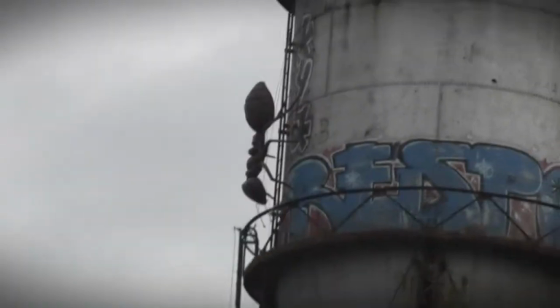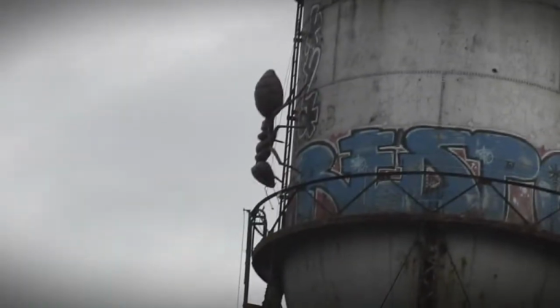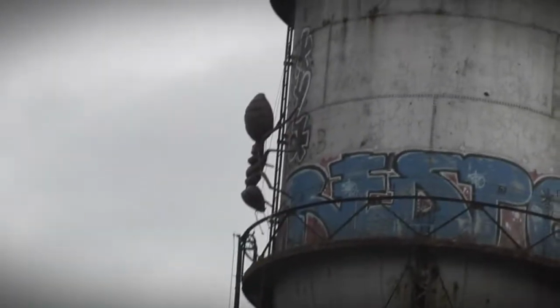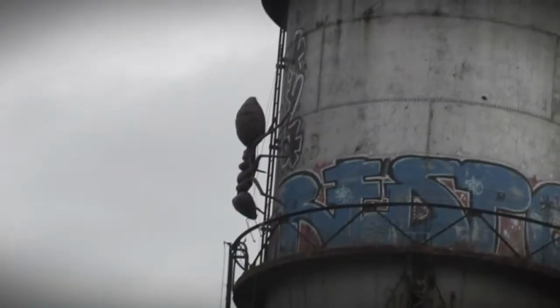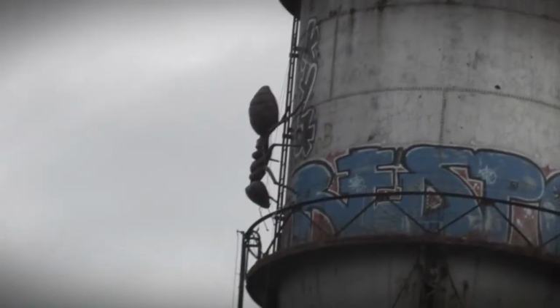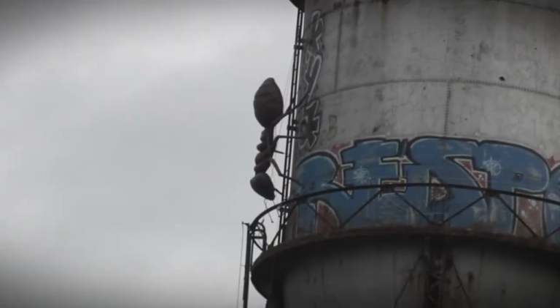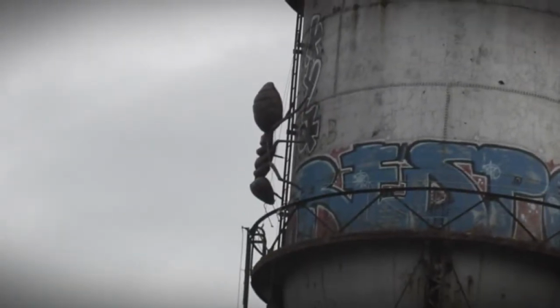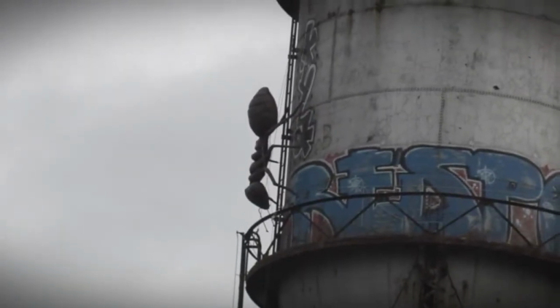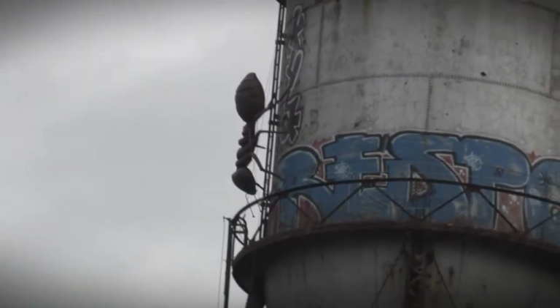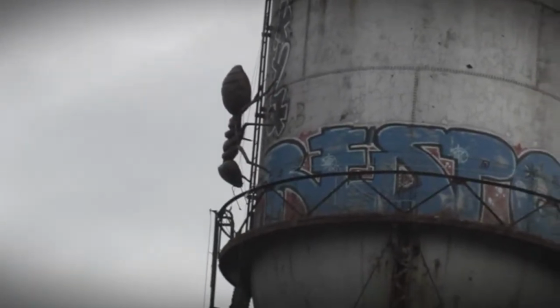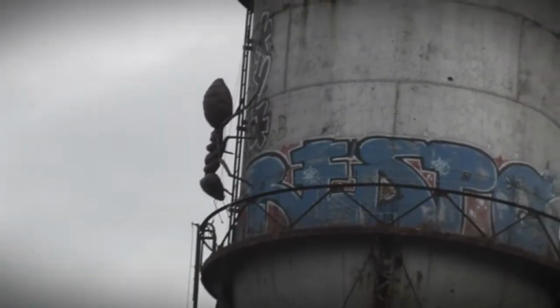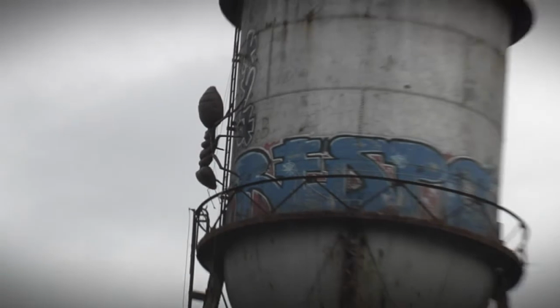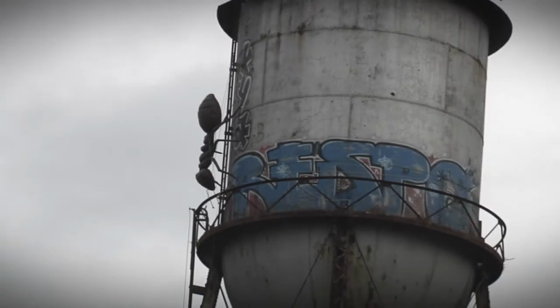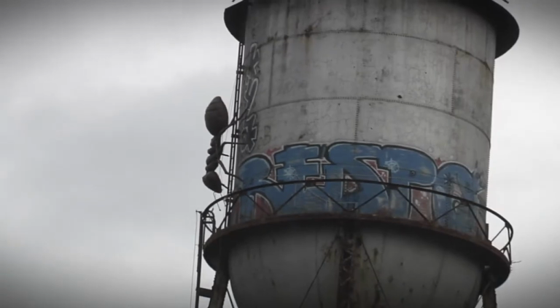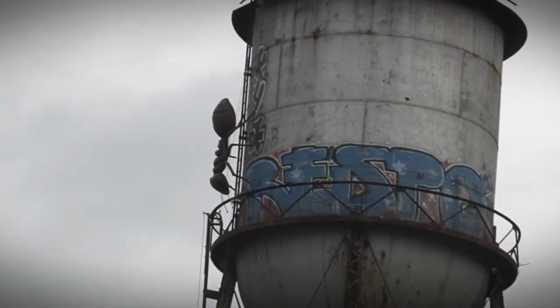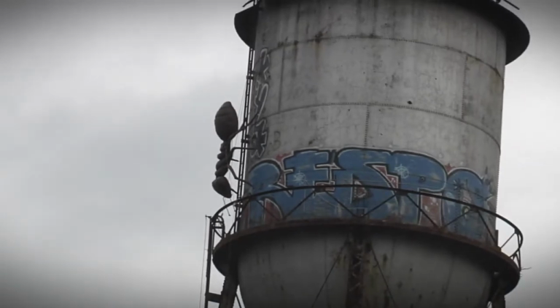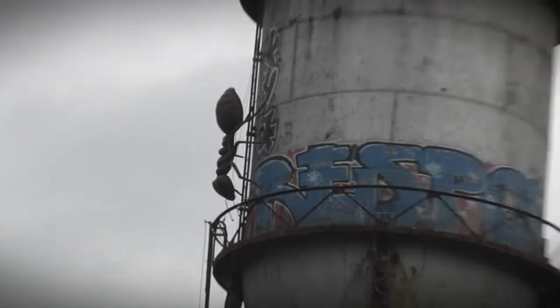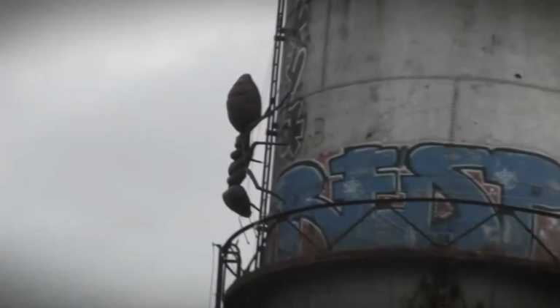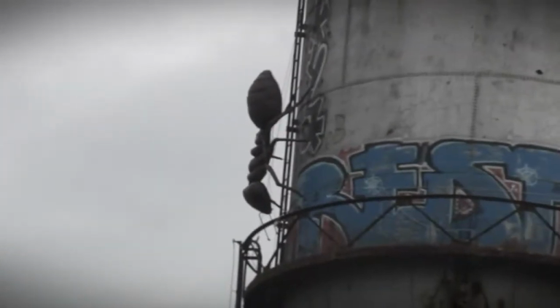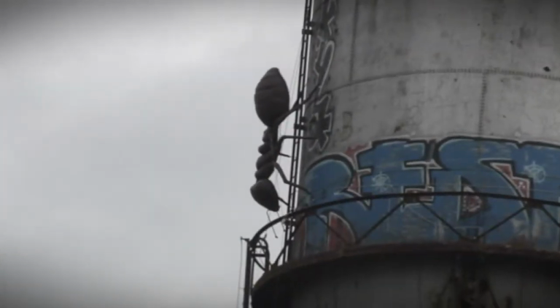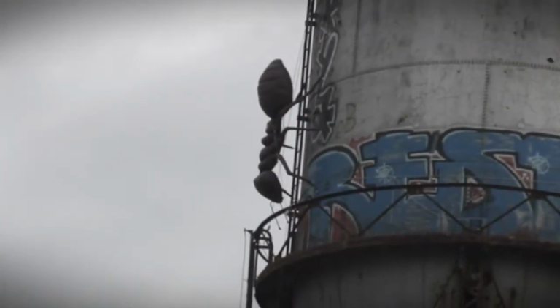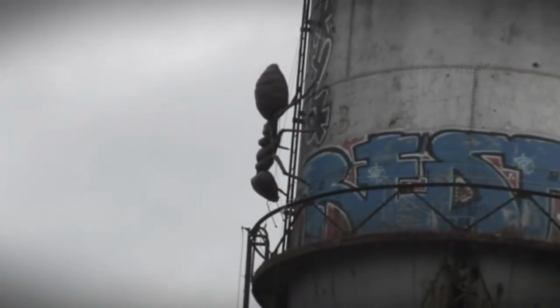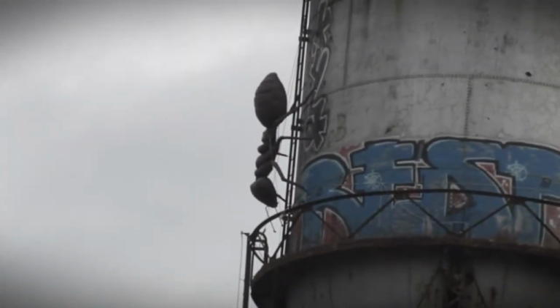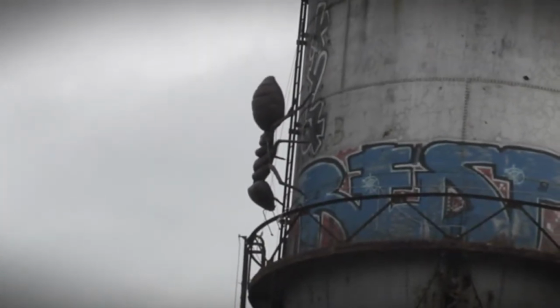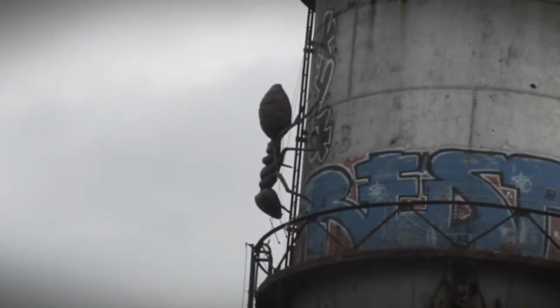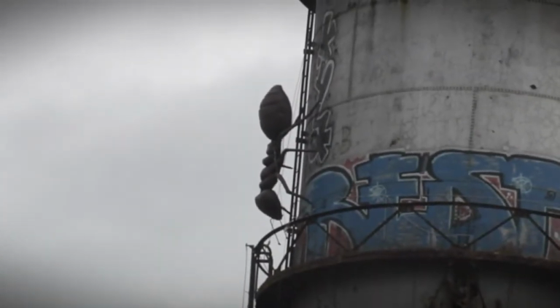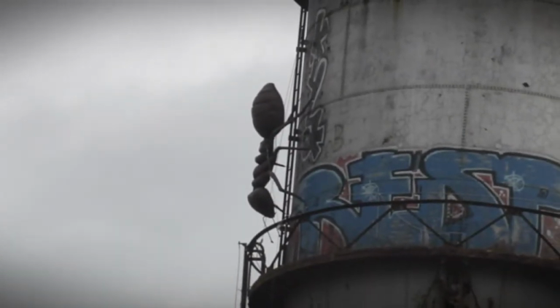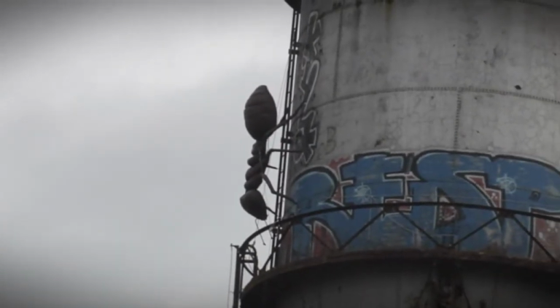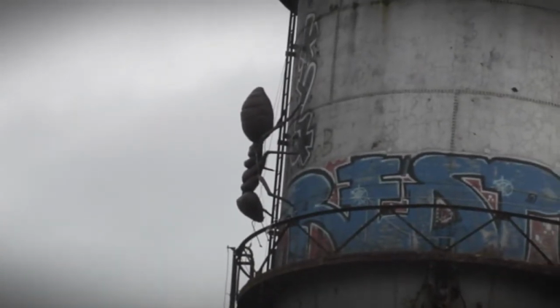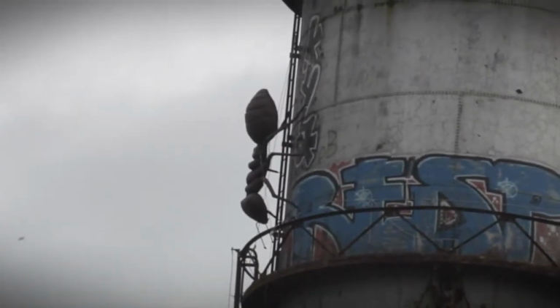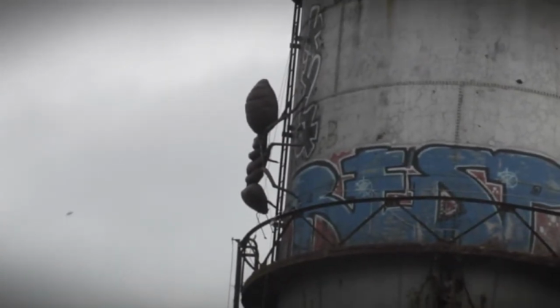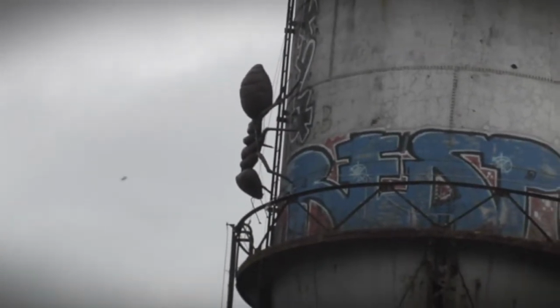Oh, I can't wait to see it. Are you ready to climb up a water tower? That sounds like a horrible idea. You're gonna love it.